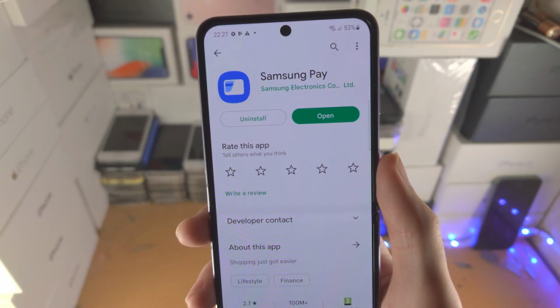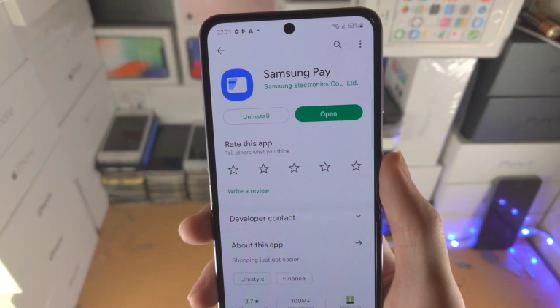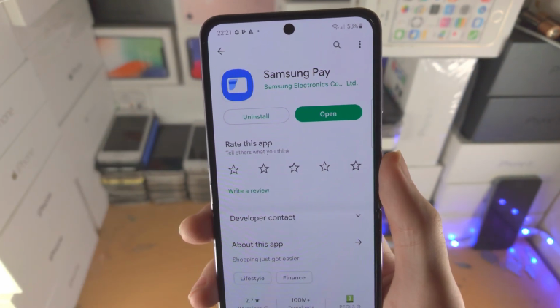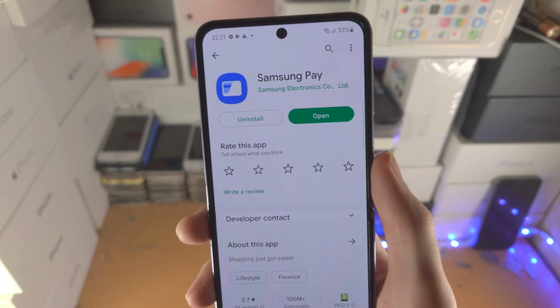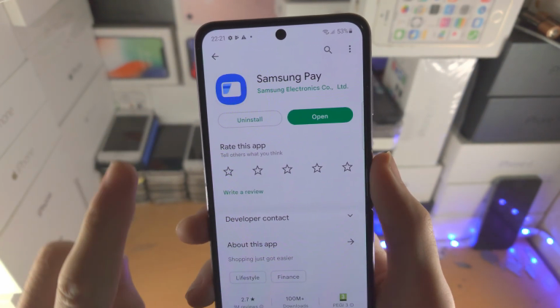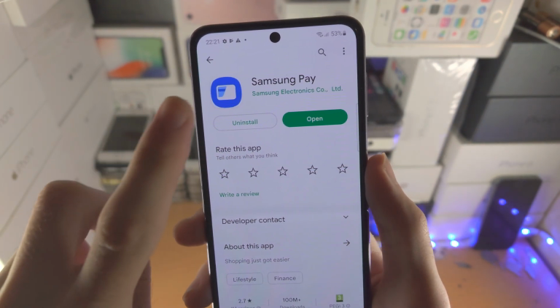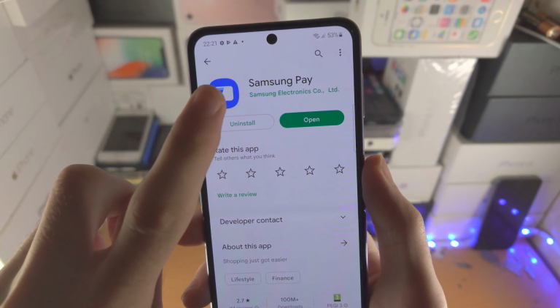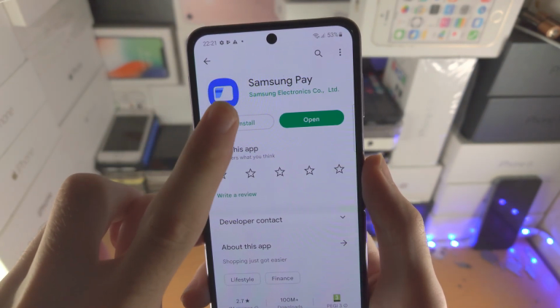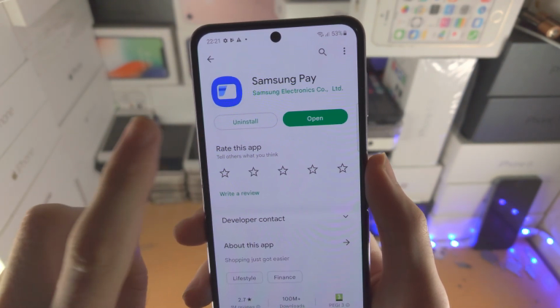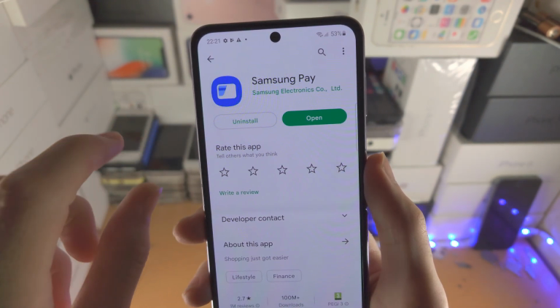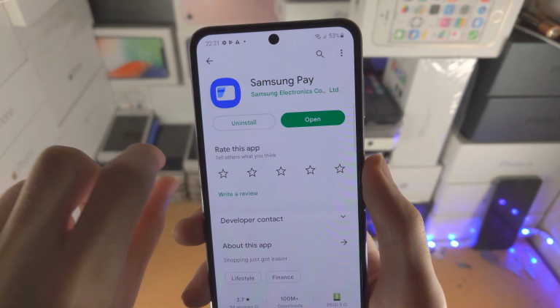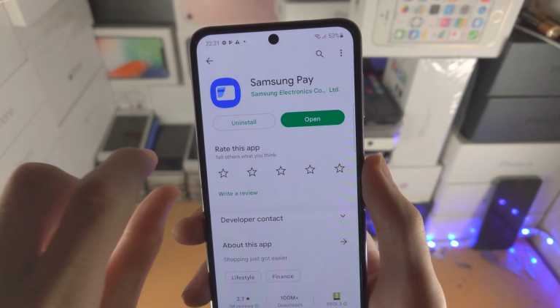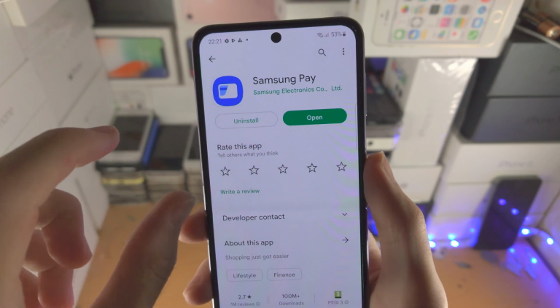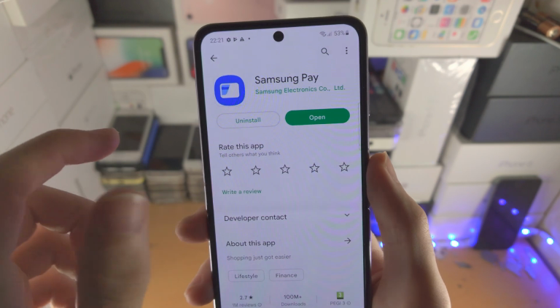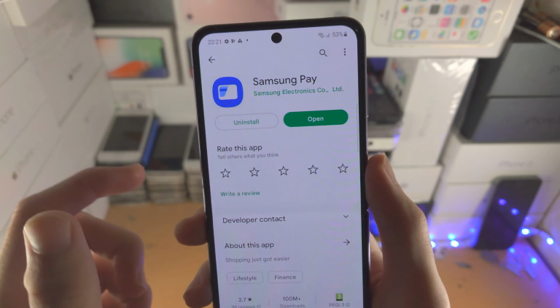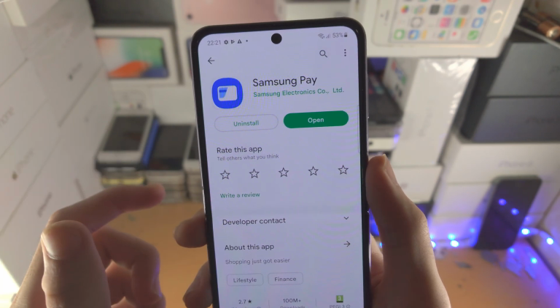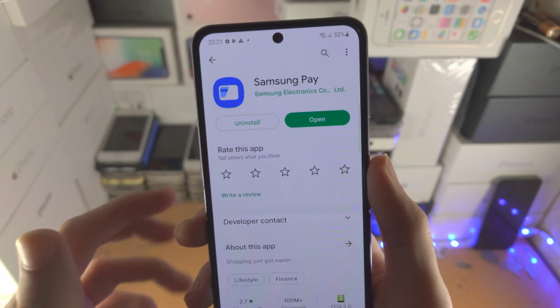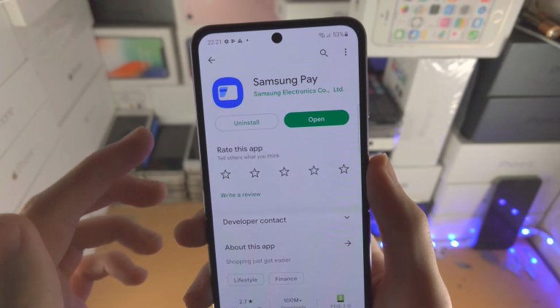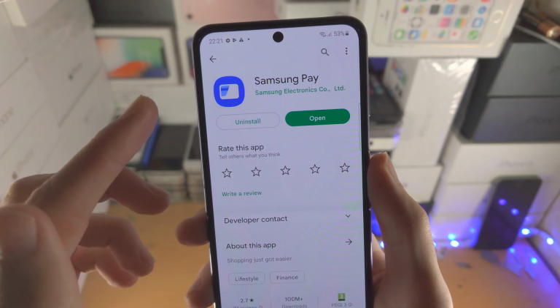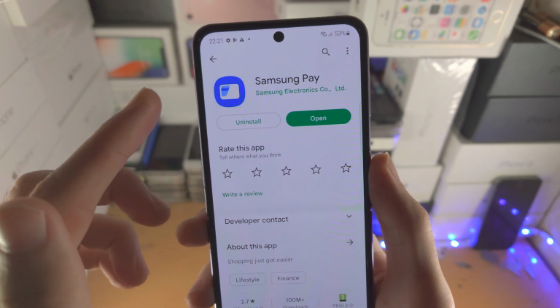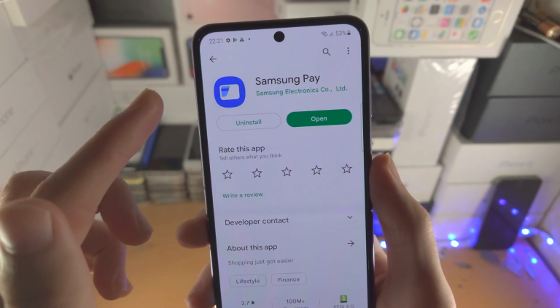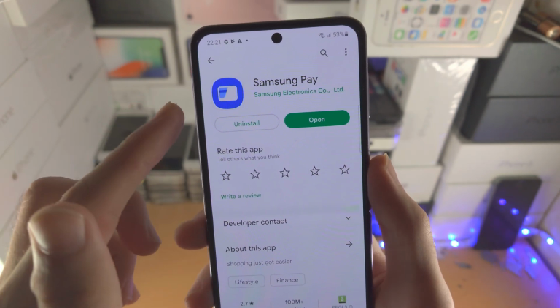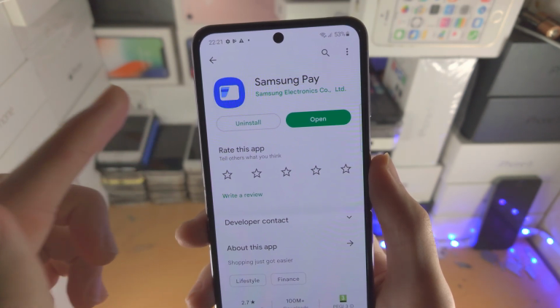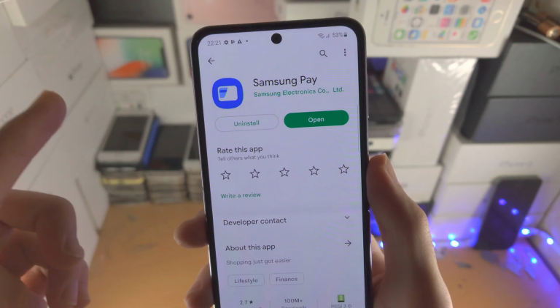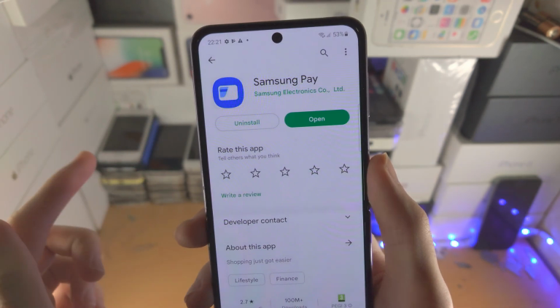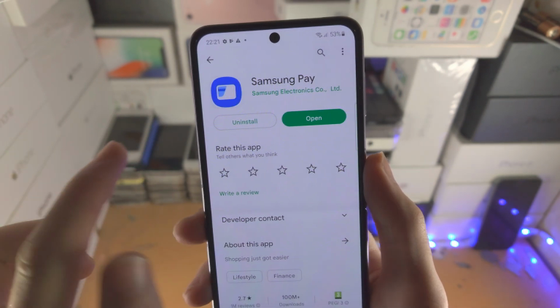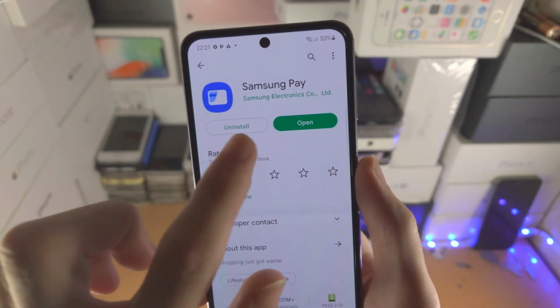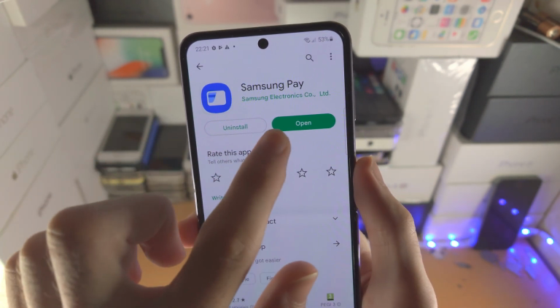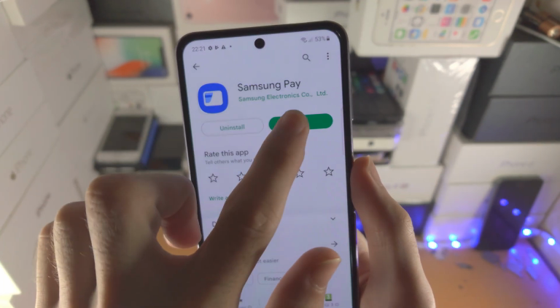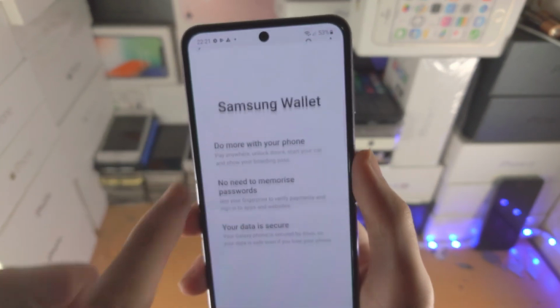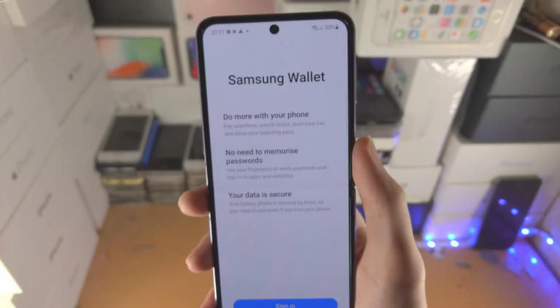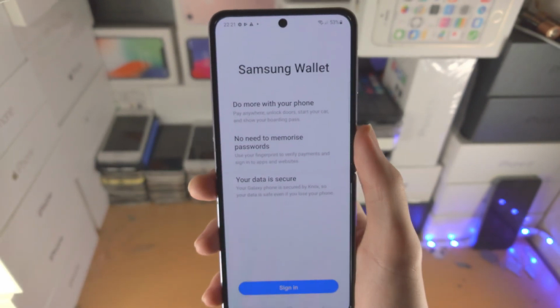In the future, Samsung Pay may be rebranded to Samsung Wallet, so if you only see Samsung Wallet, download that one instead.